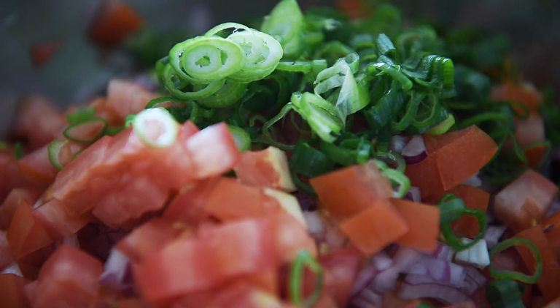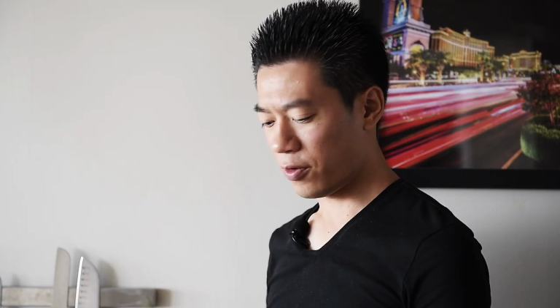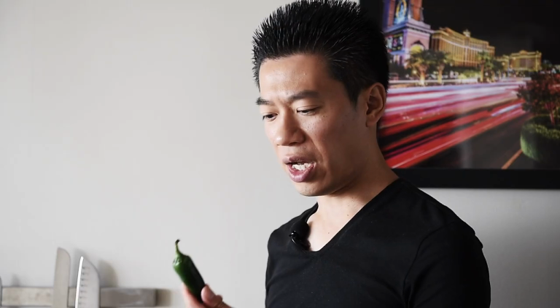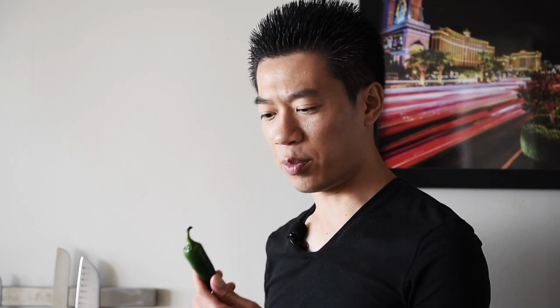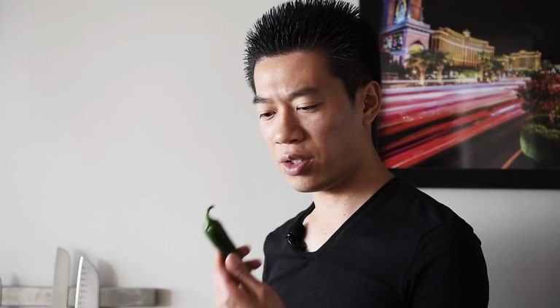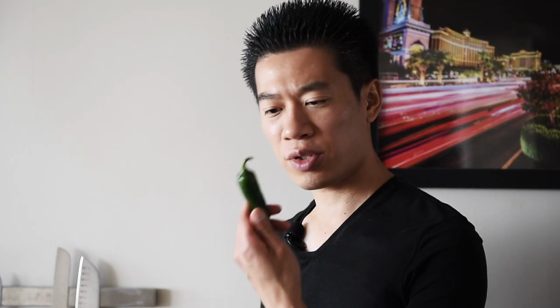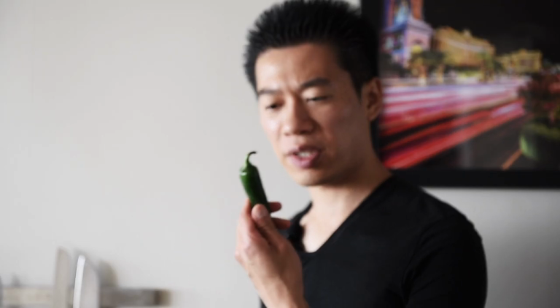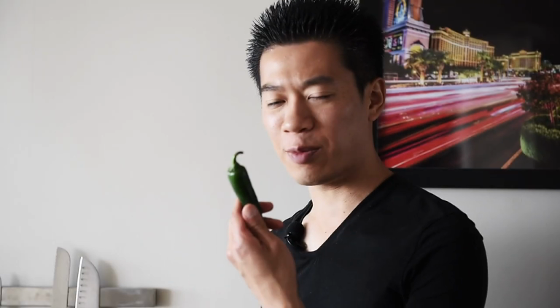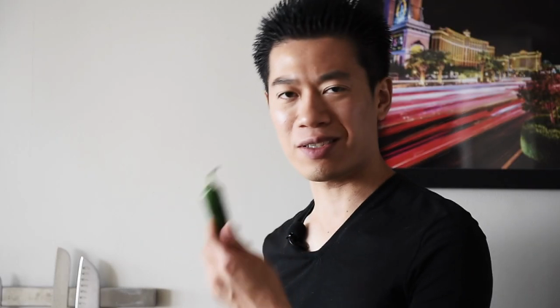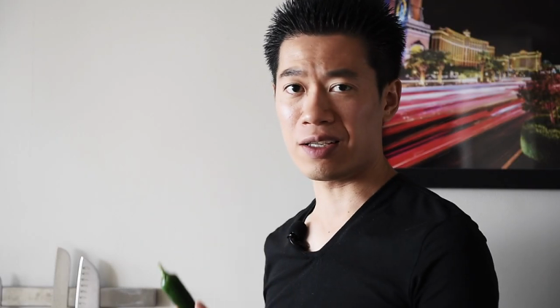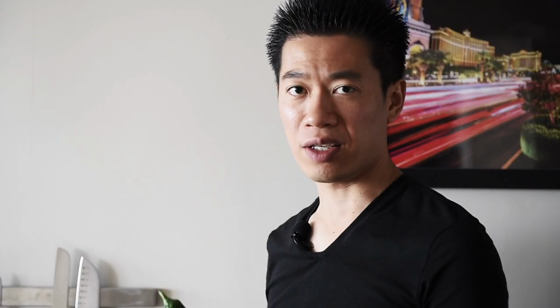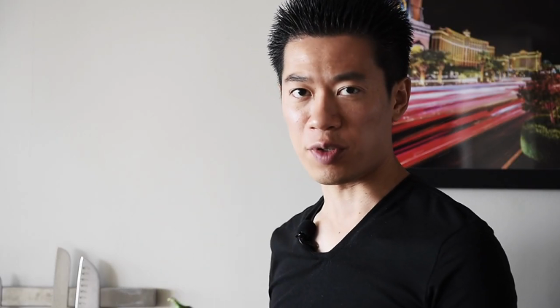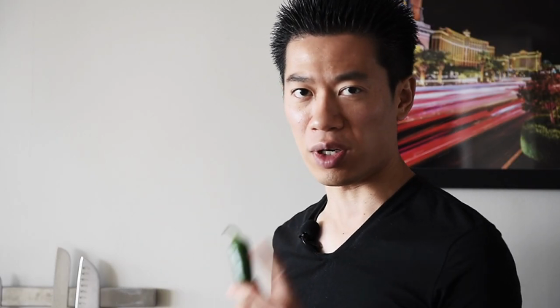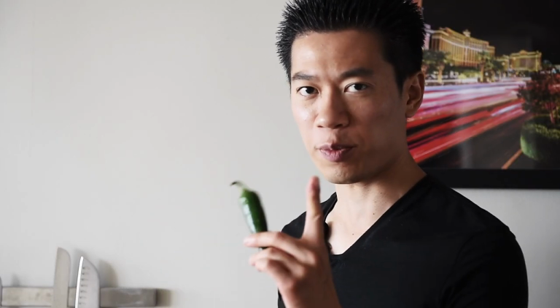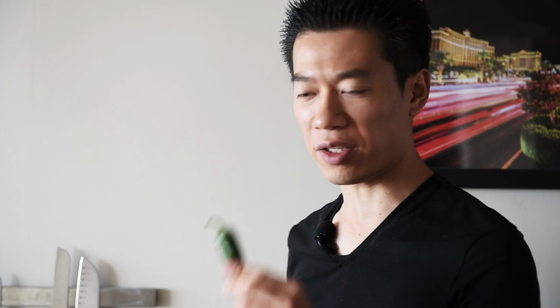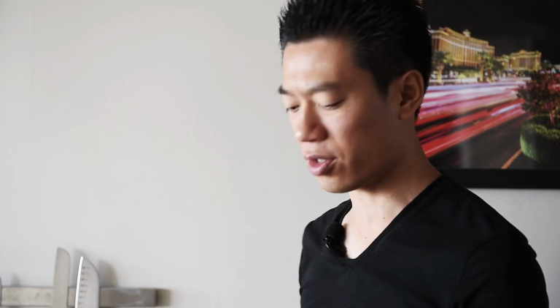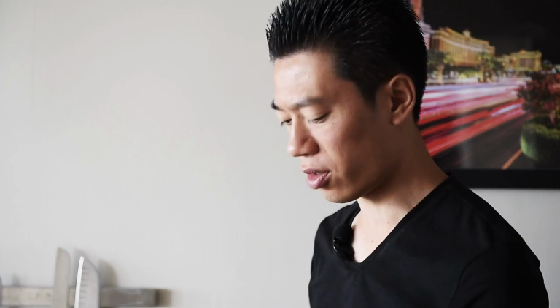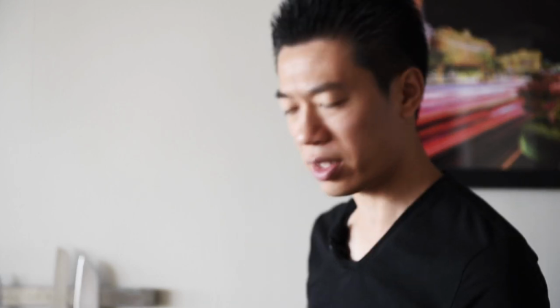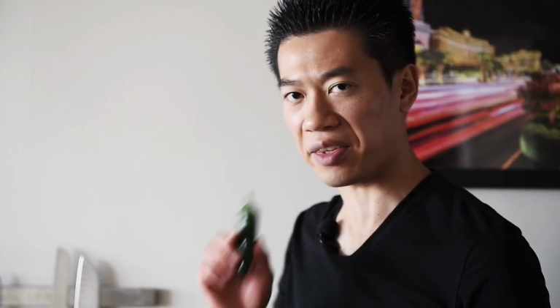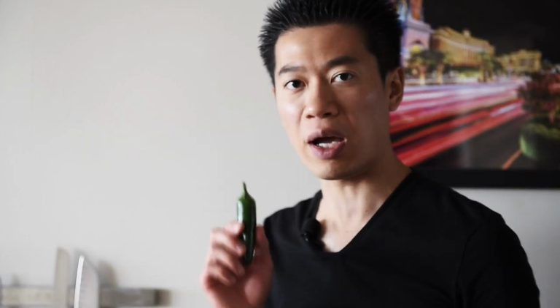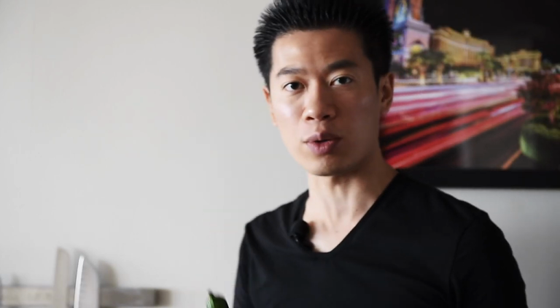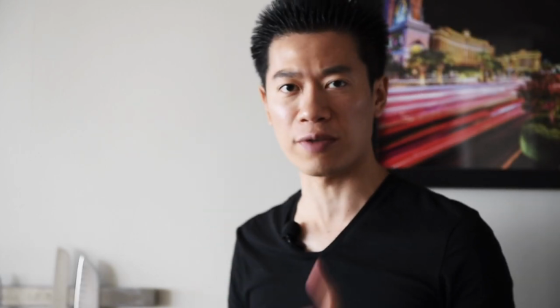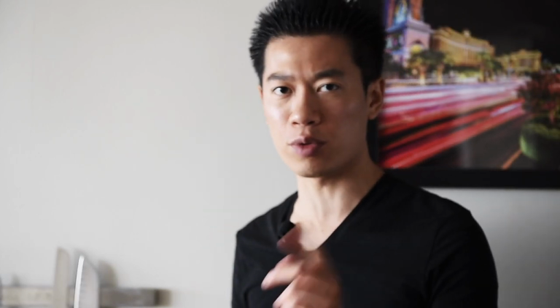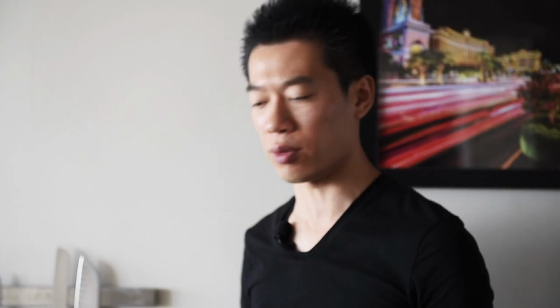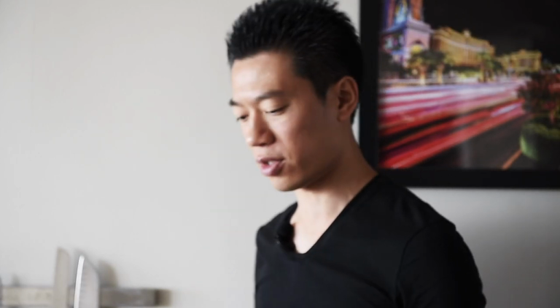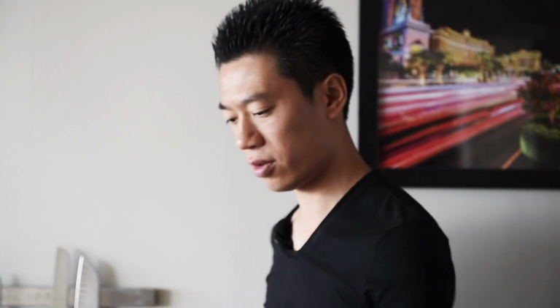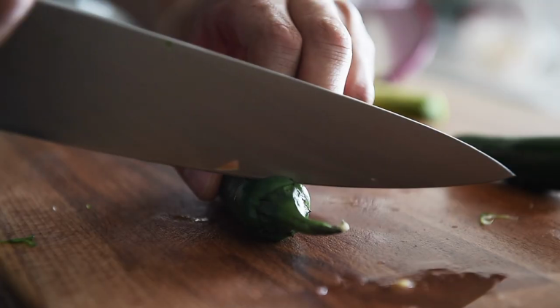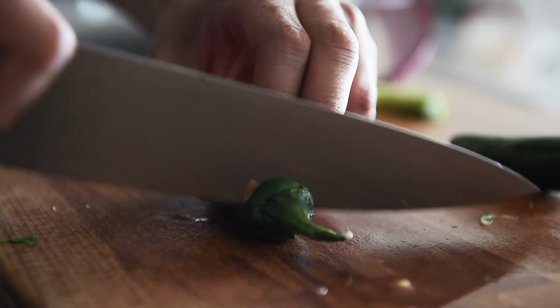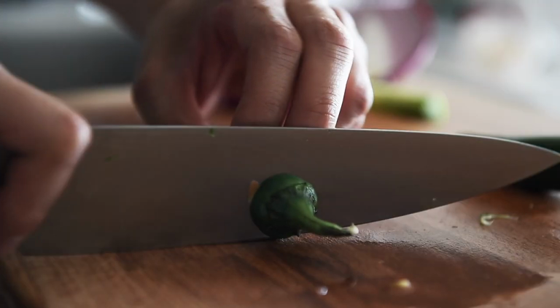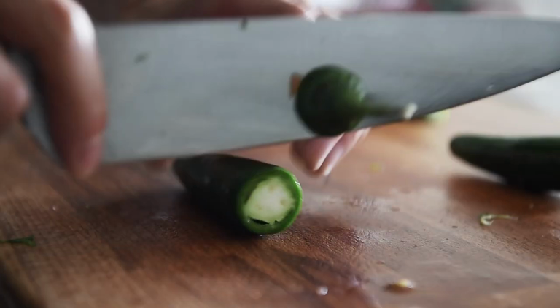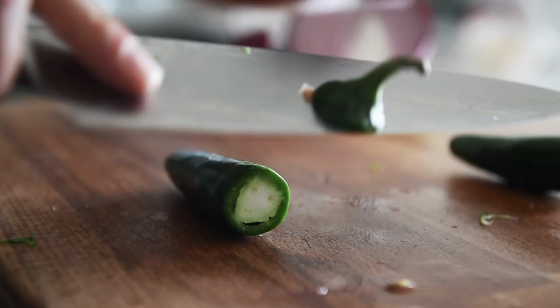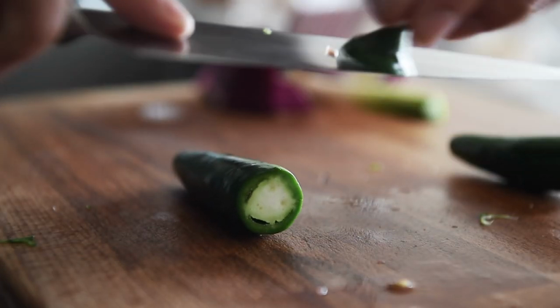For the jalapeños, keep the seeds in if you want it spicier. Take them out if you don't. Jalapeños.